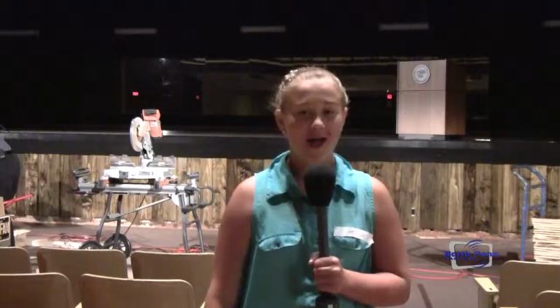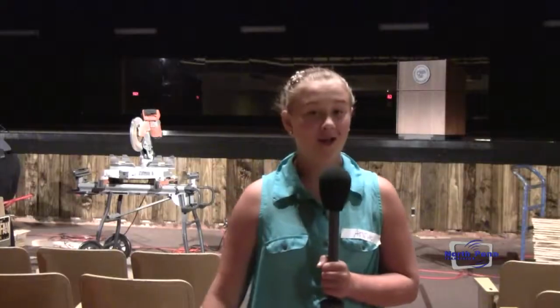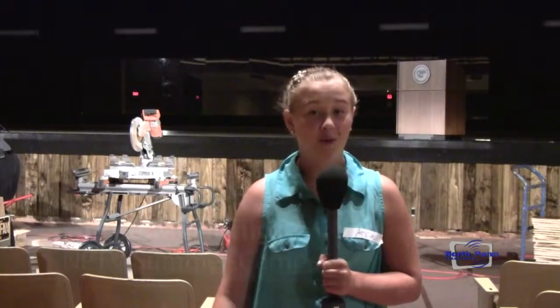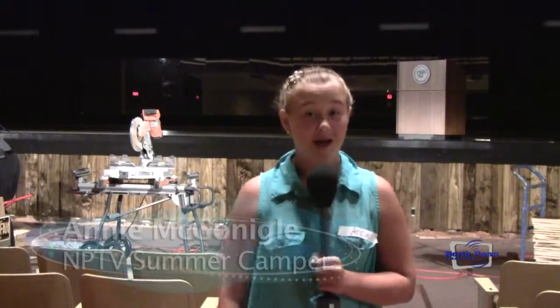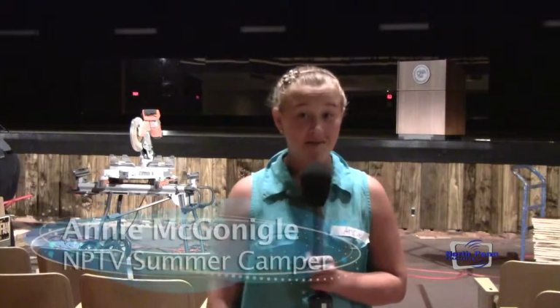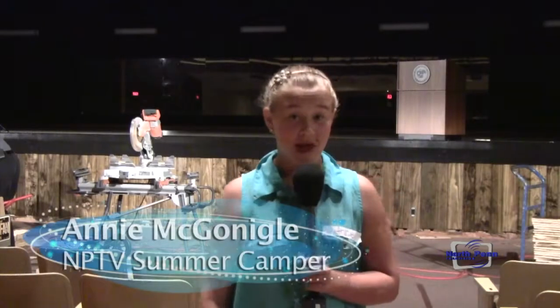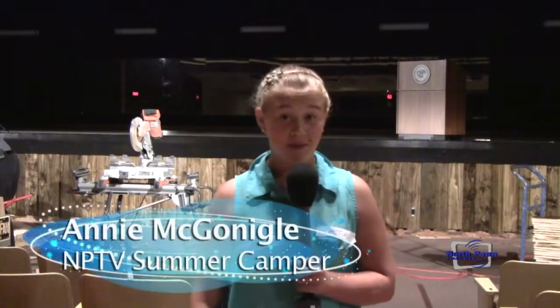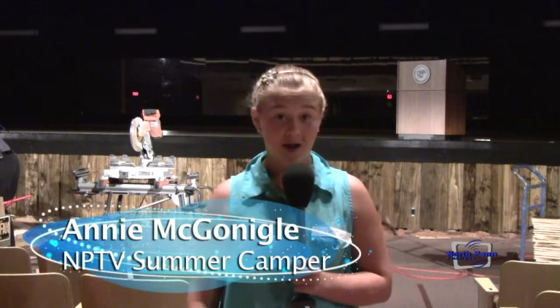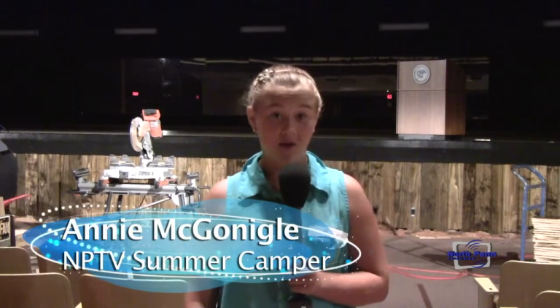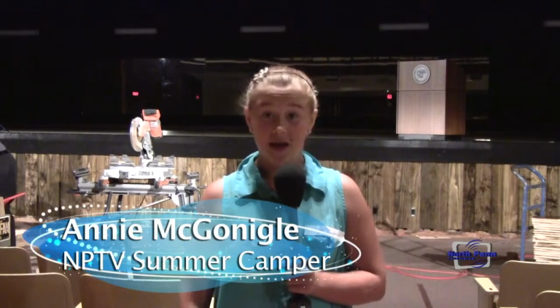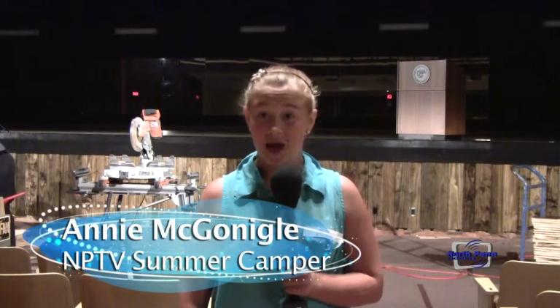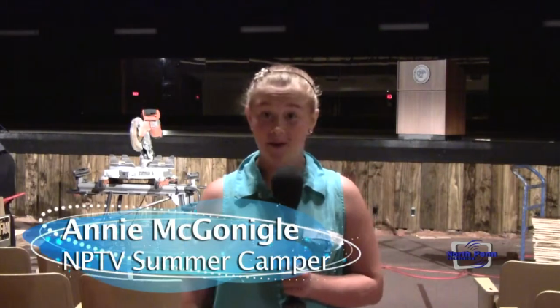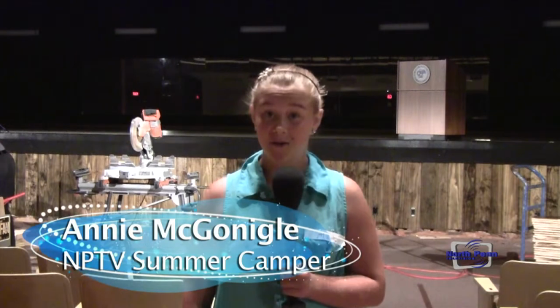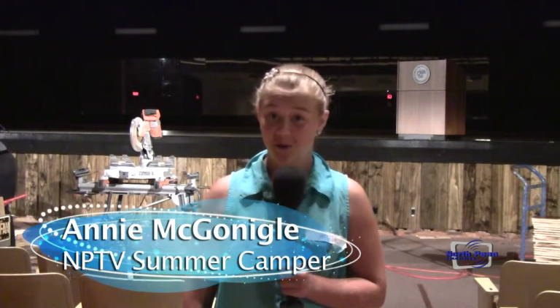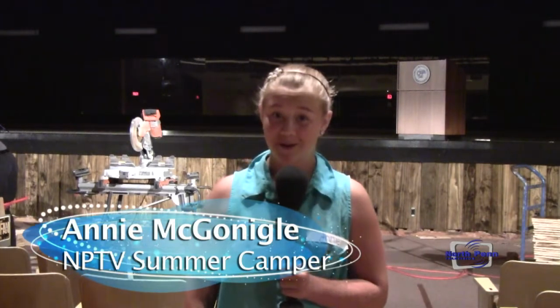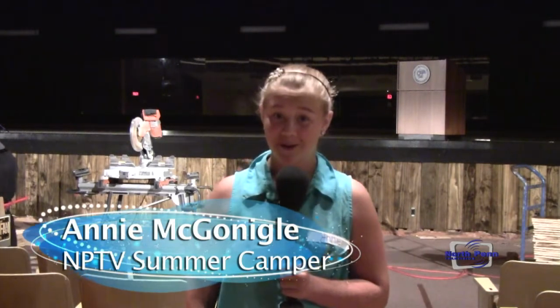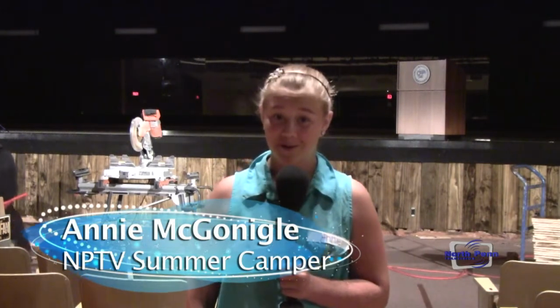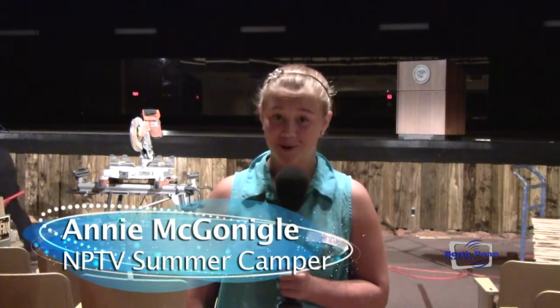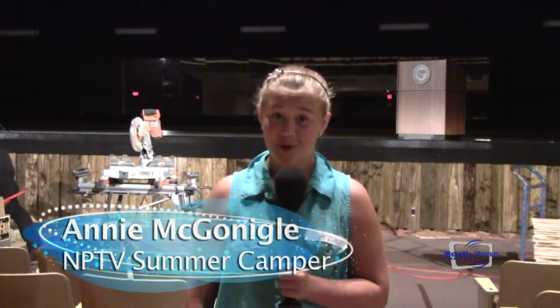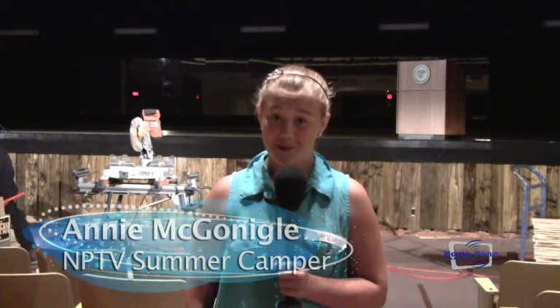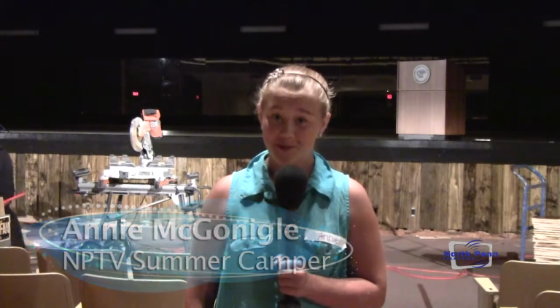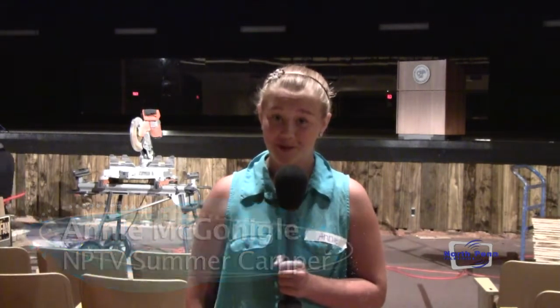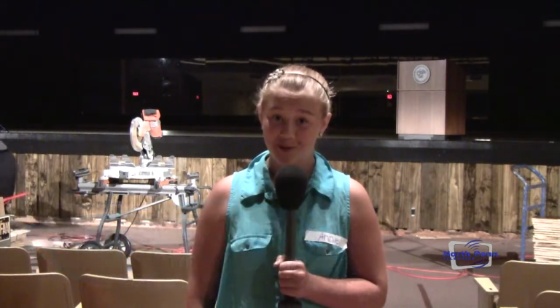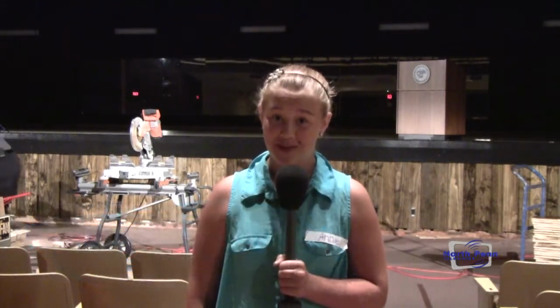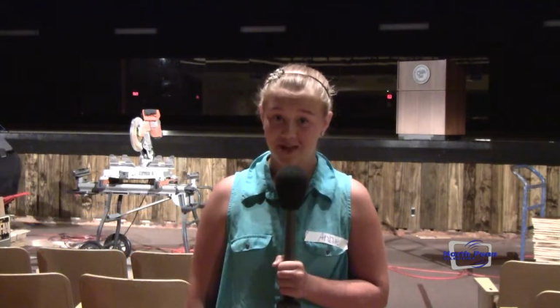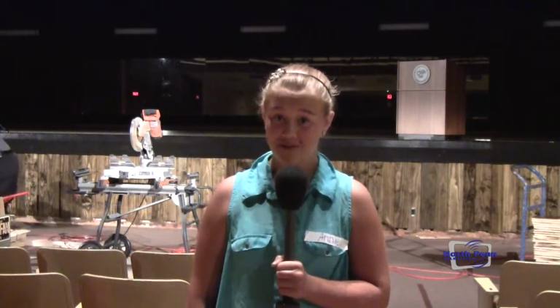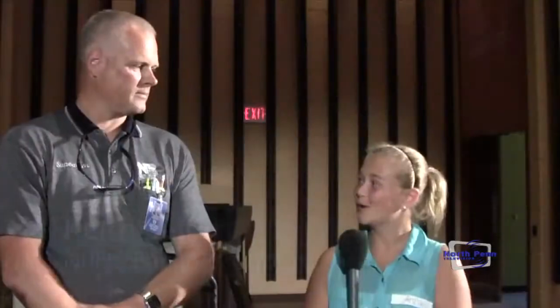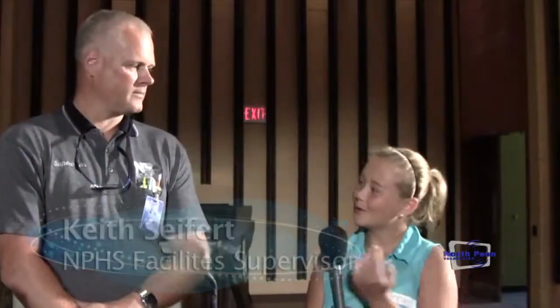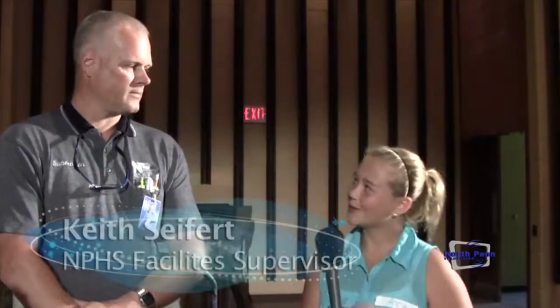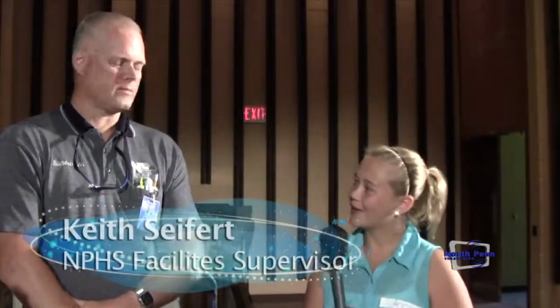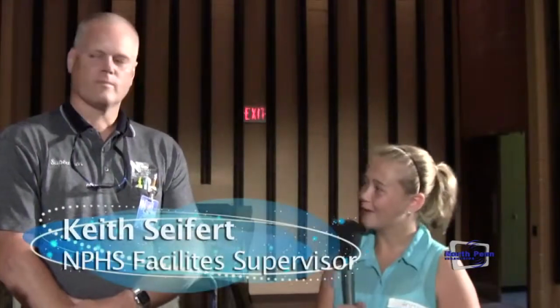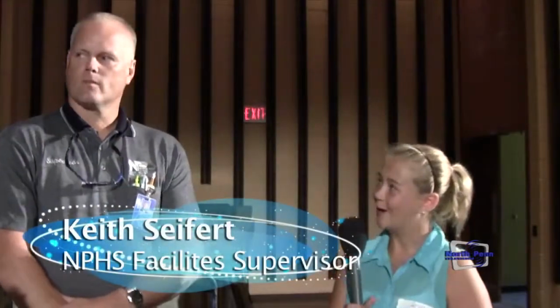Hello, I'm Annie McGonigal and I am here in the North Penn Auditorium where they are redoing the stage. What are you doing to the stage right now?